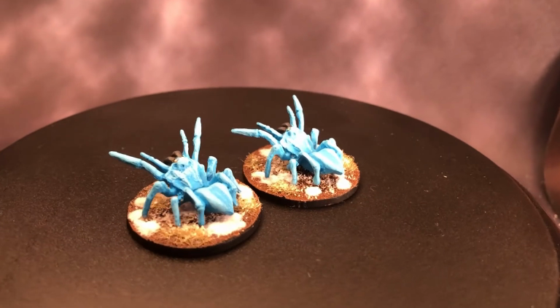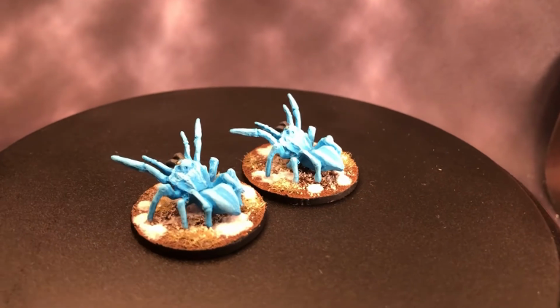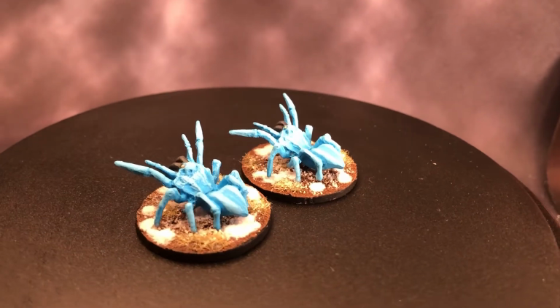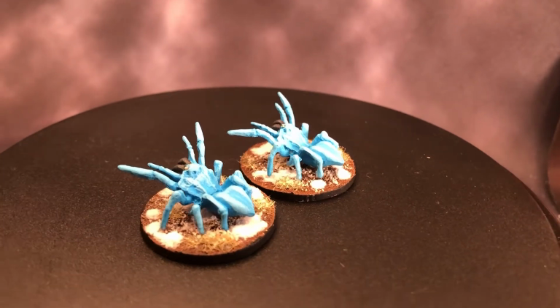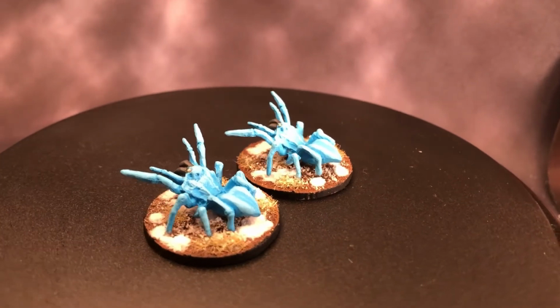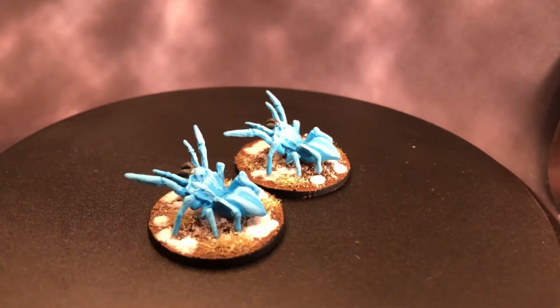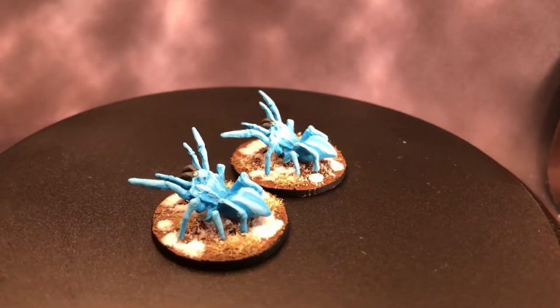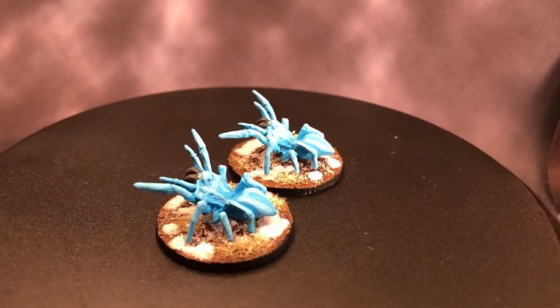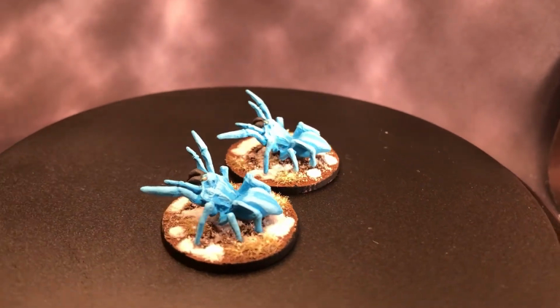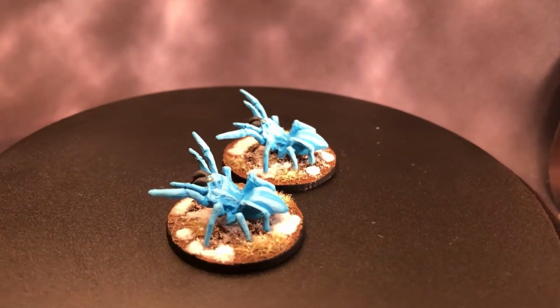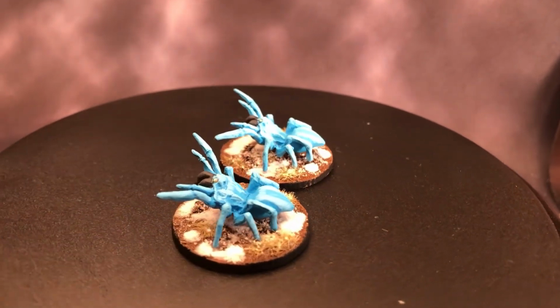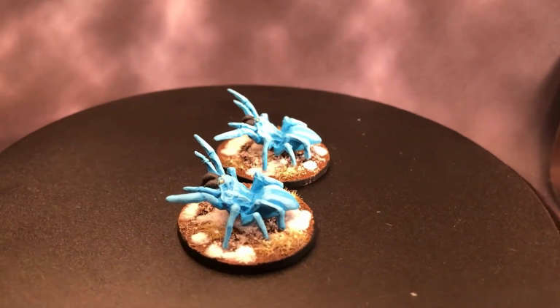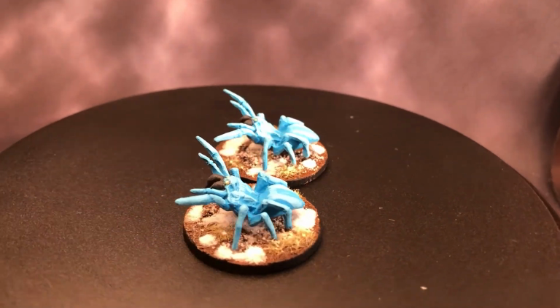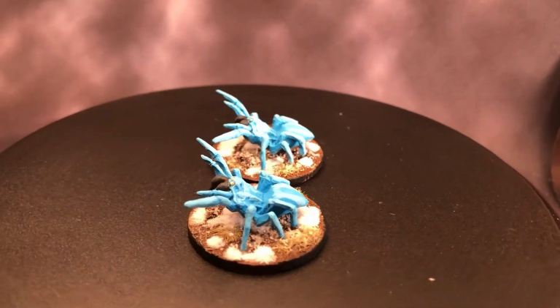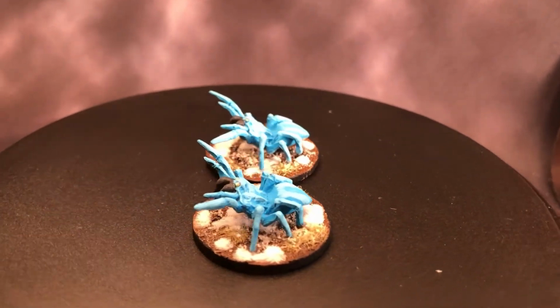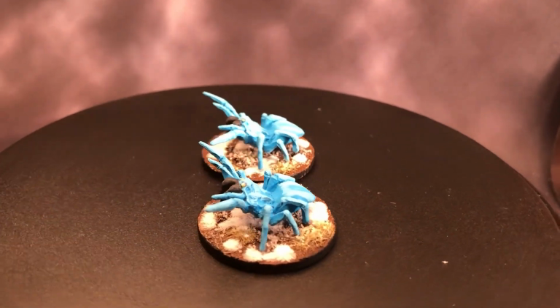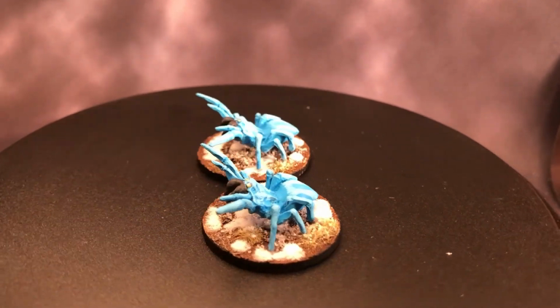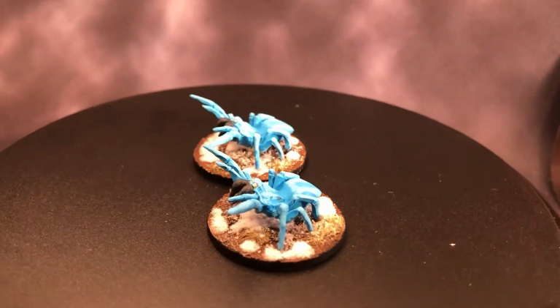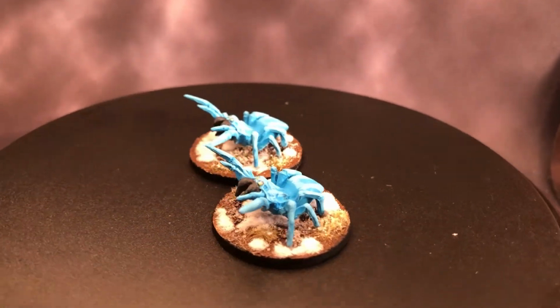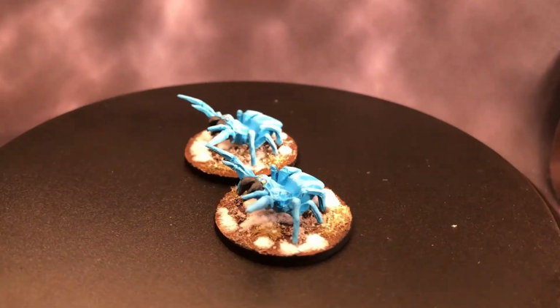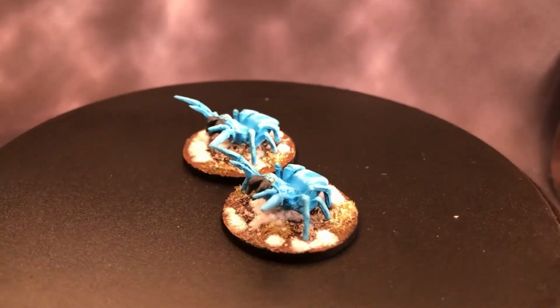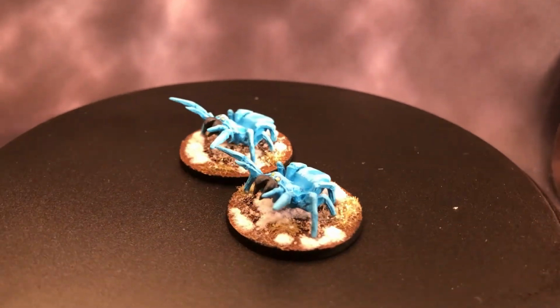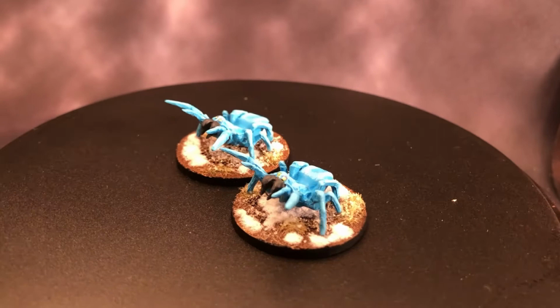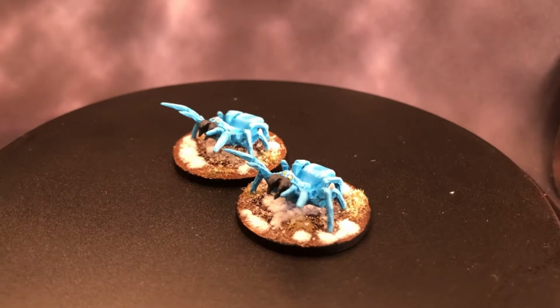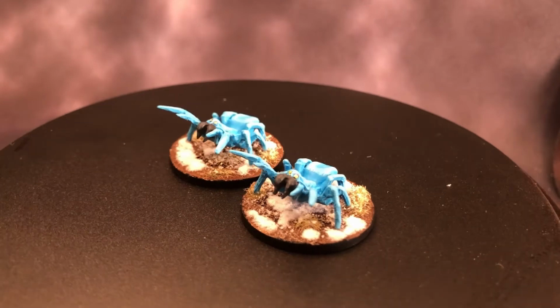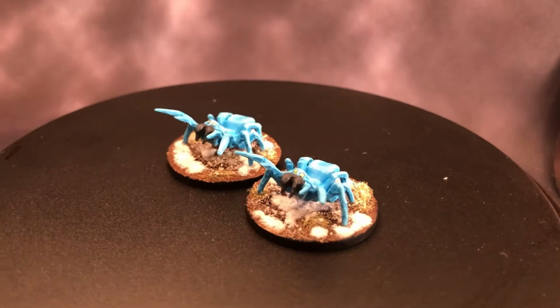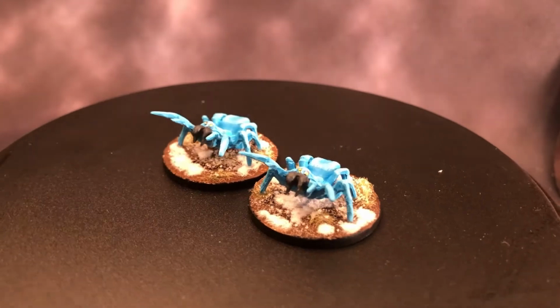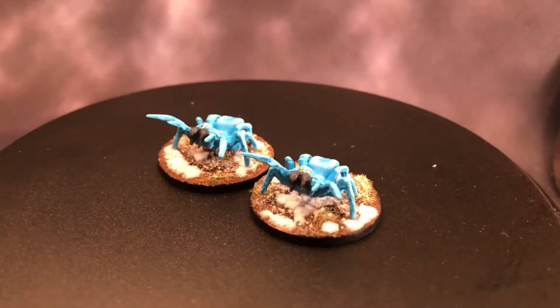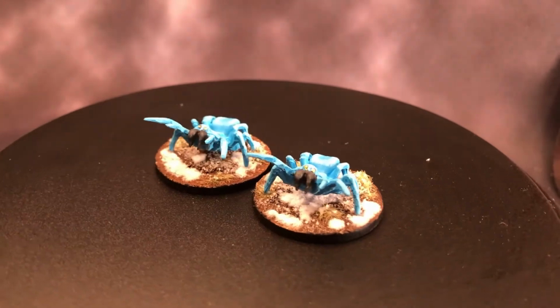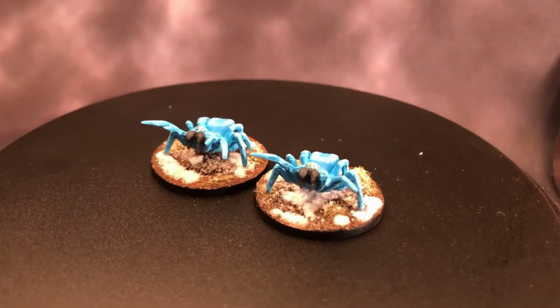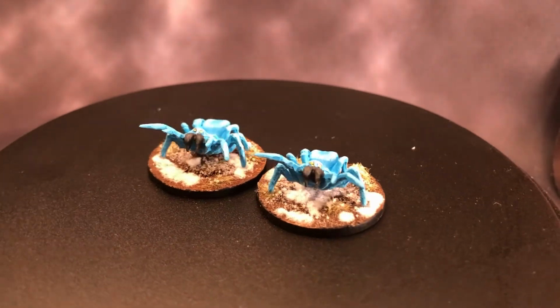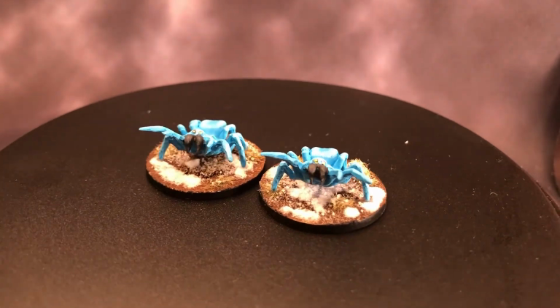Hey guys, it's Wally from Mini Wars and today we're going to be painting these ice spiders from Reaper Bones.